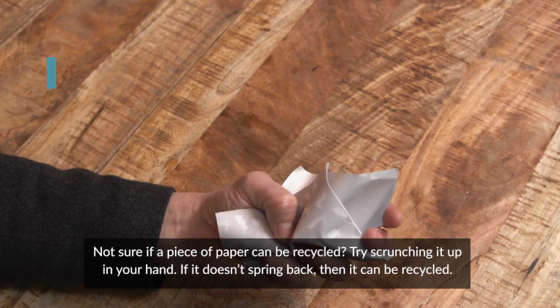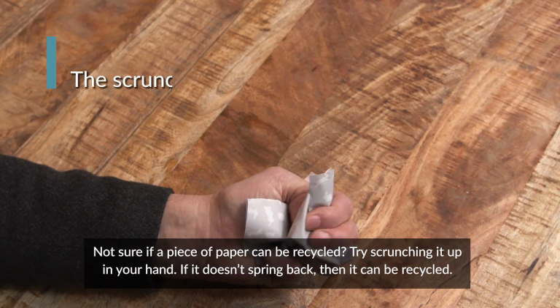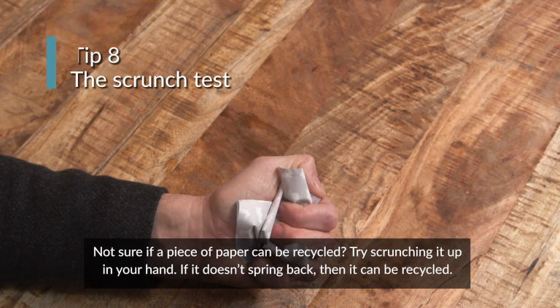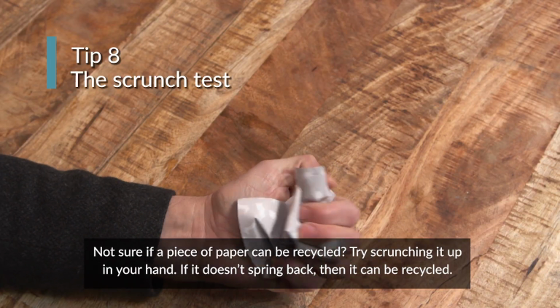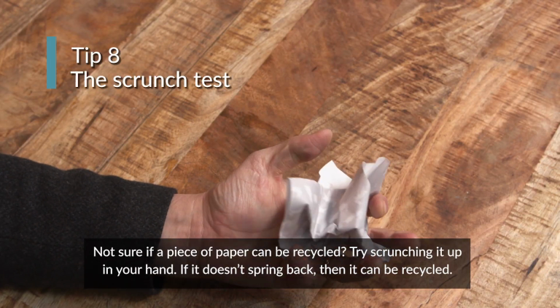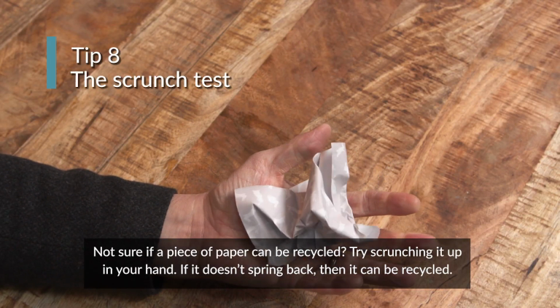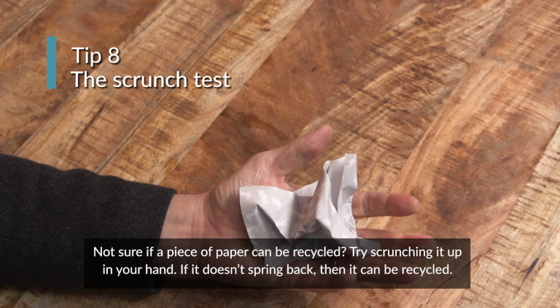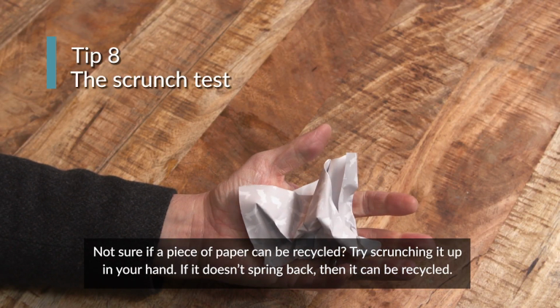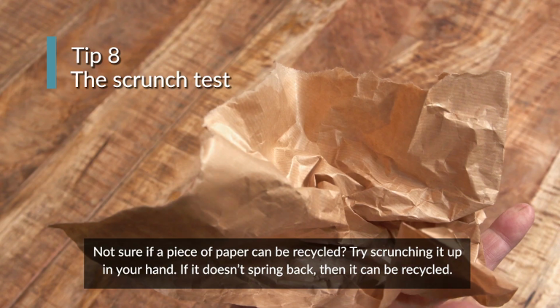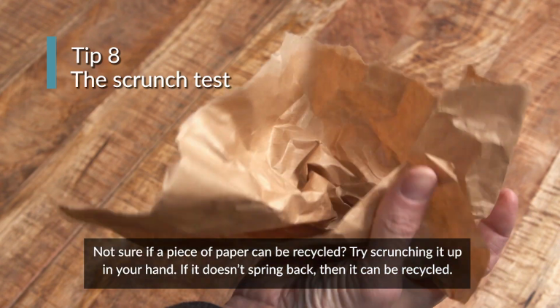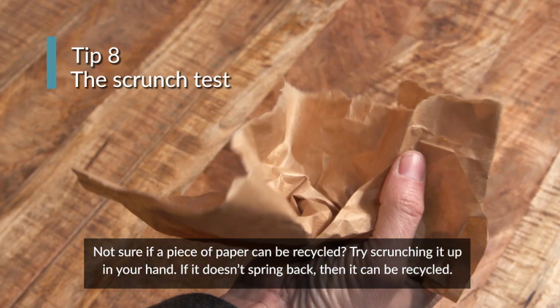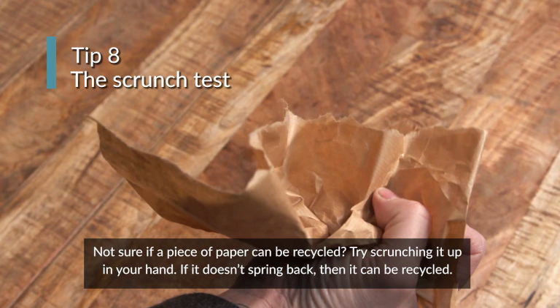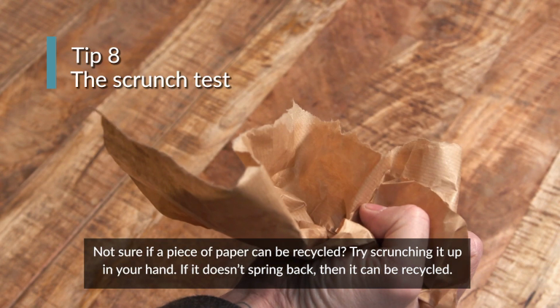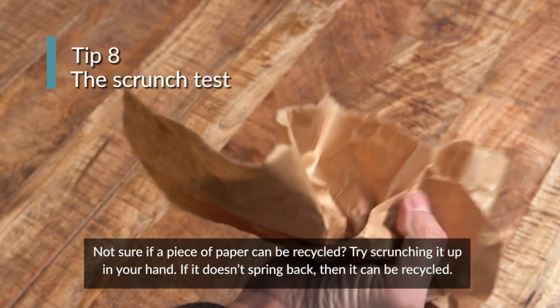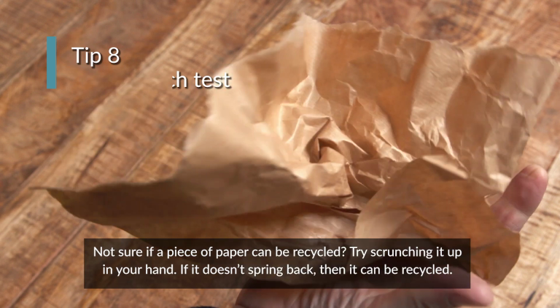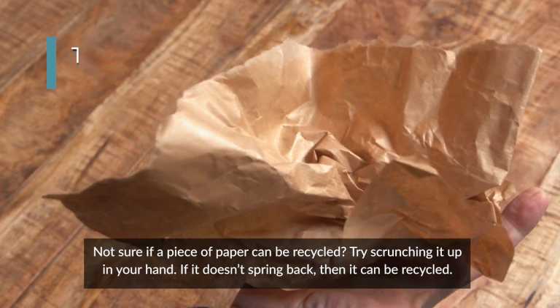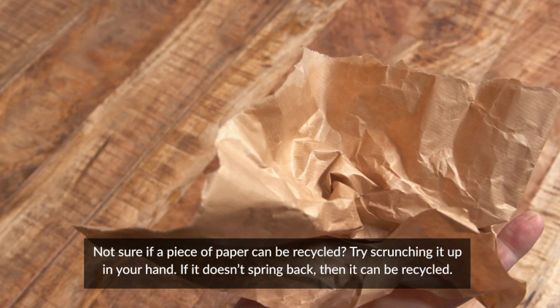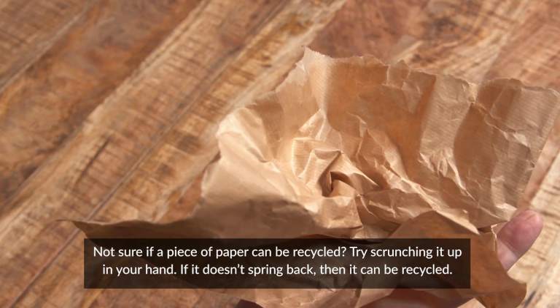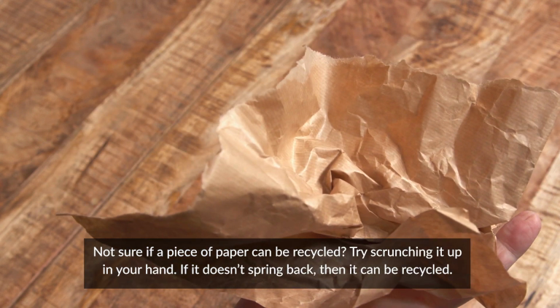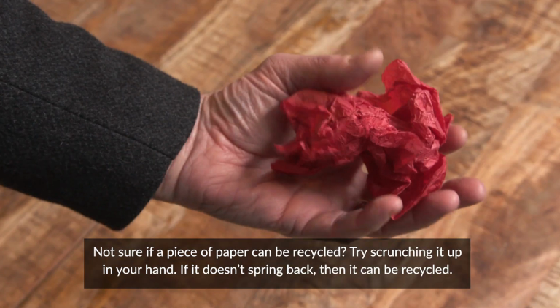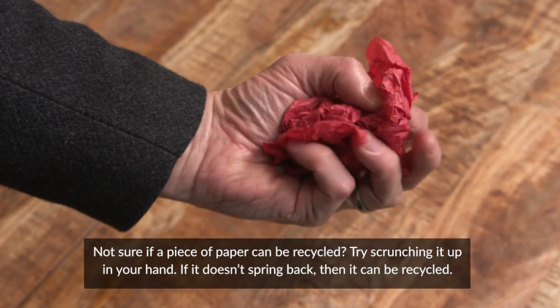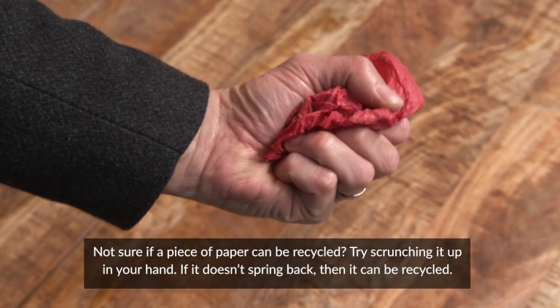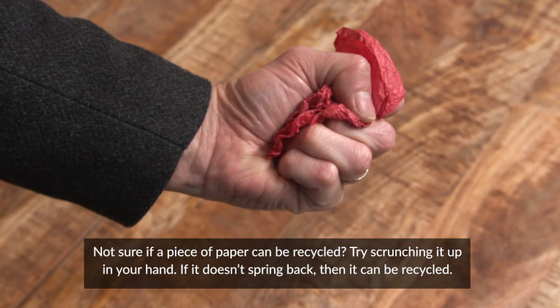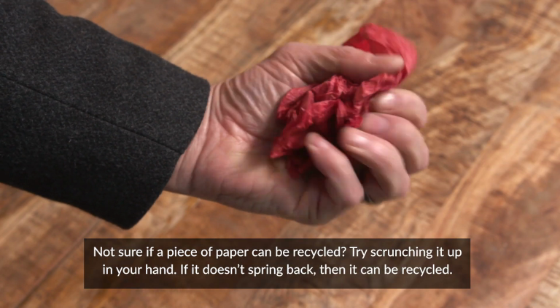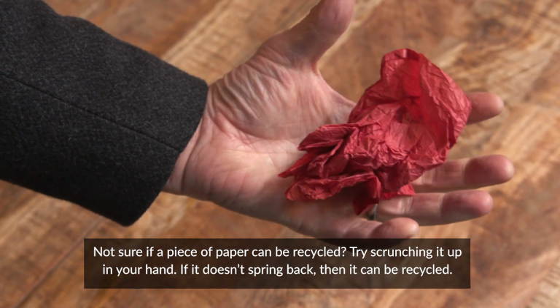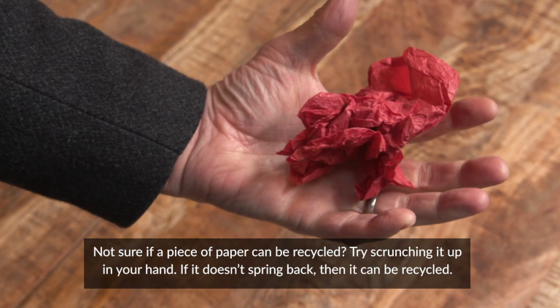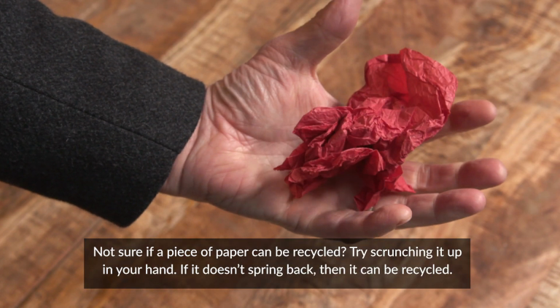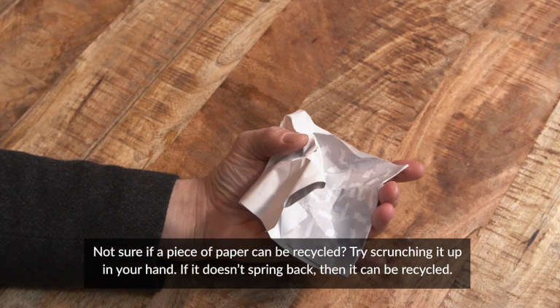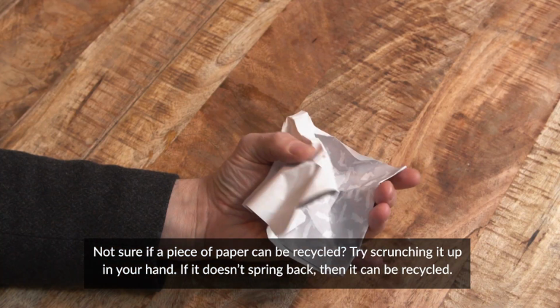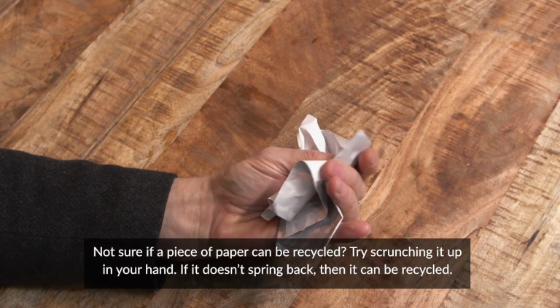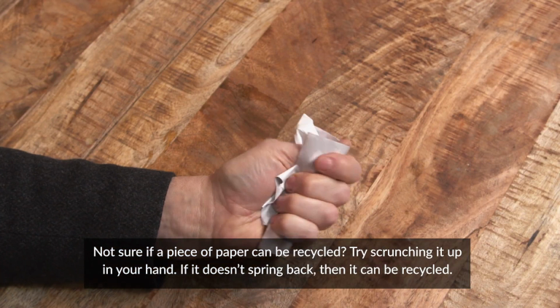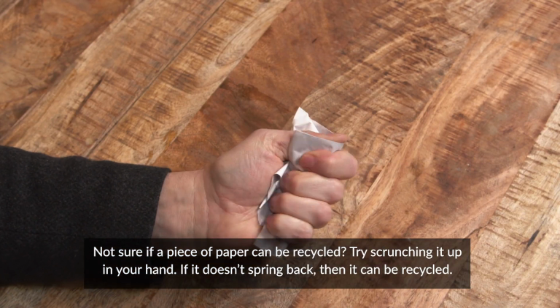Not sure if a piece of paper can be recycled? Try scrunching it up in your hand. If it doesn't spring back, then it can be recycled.